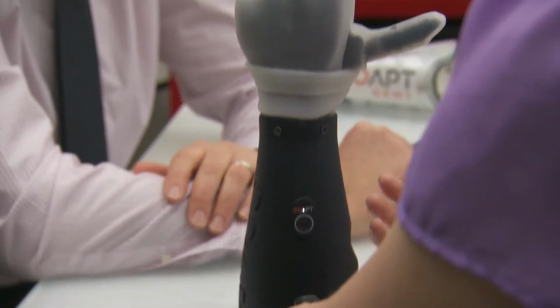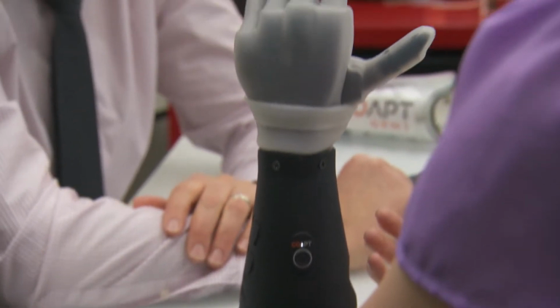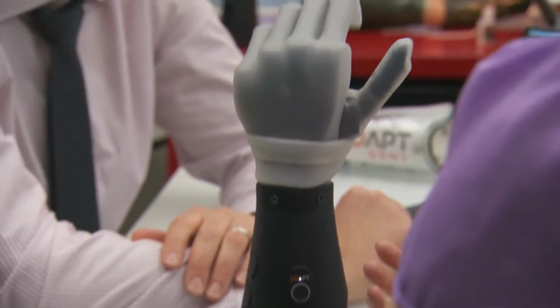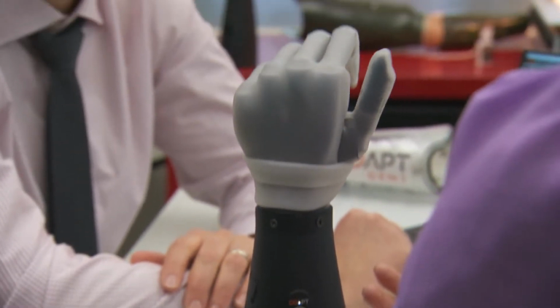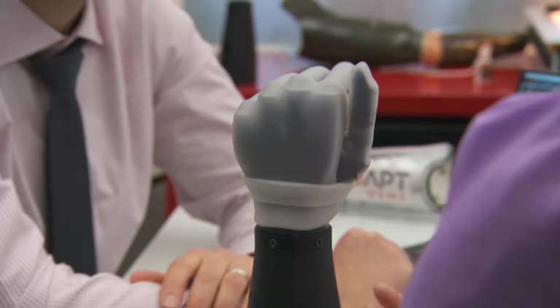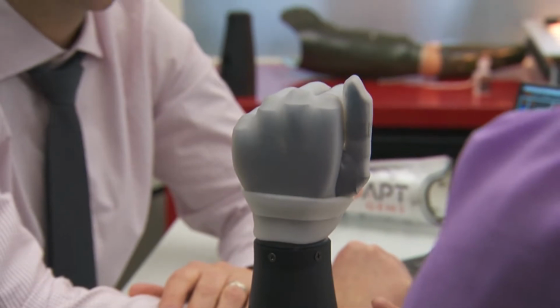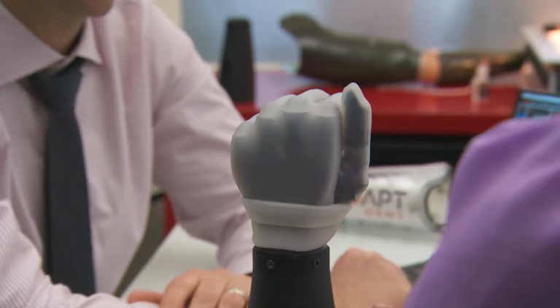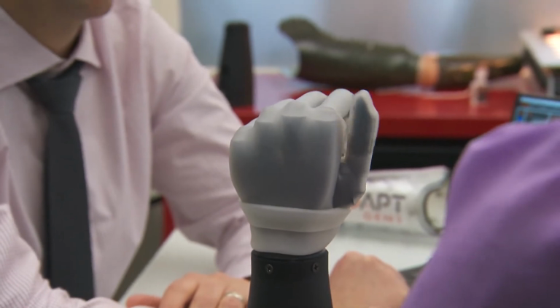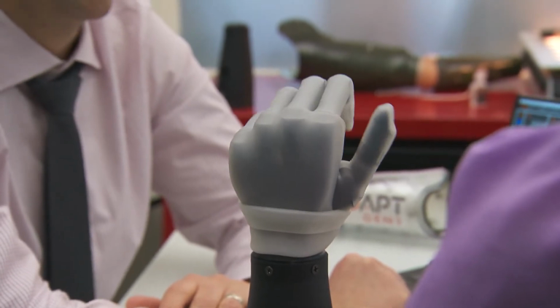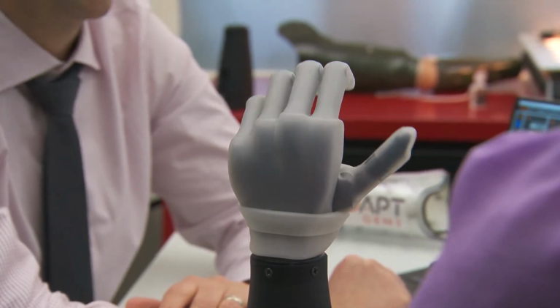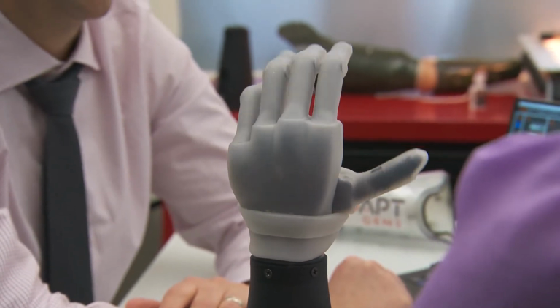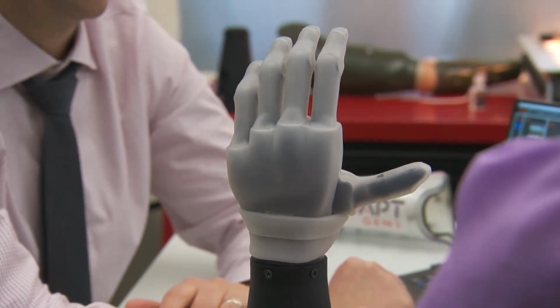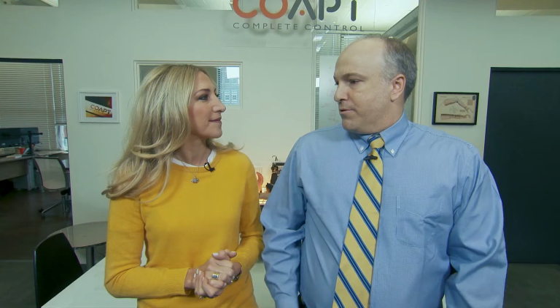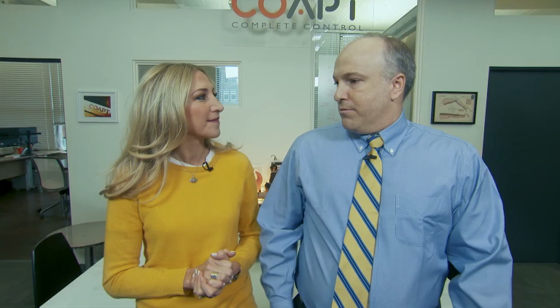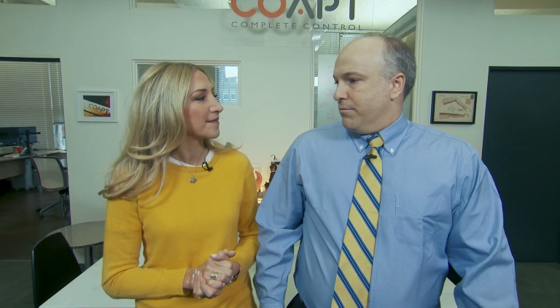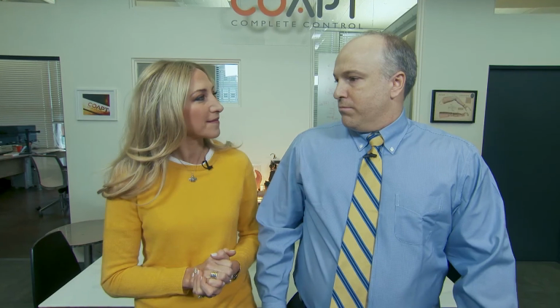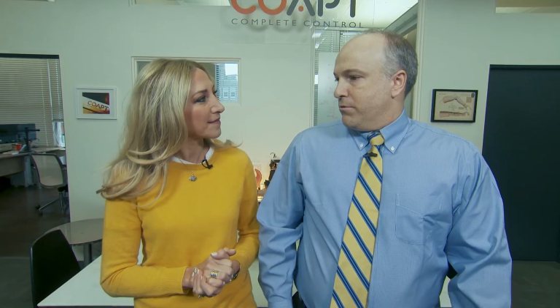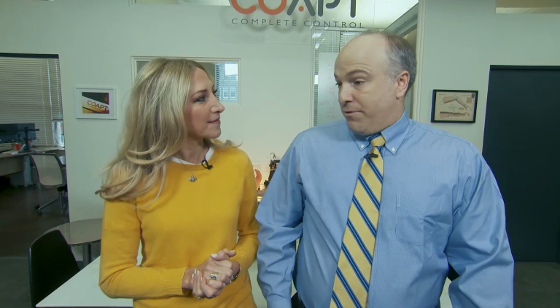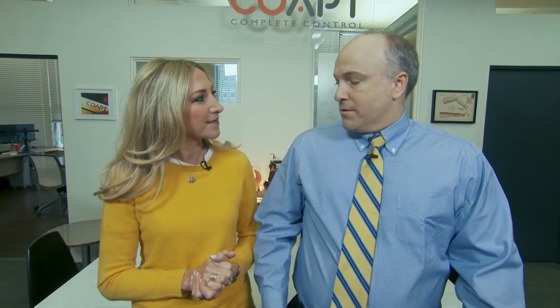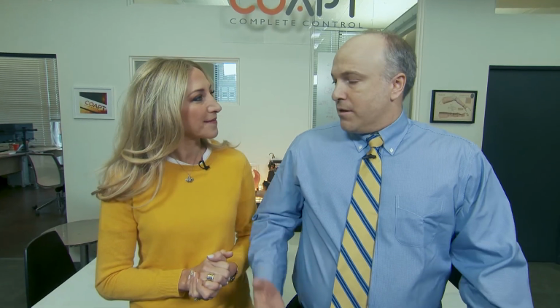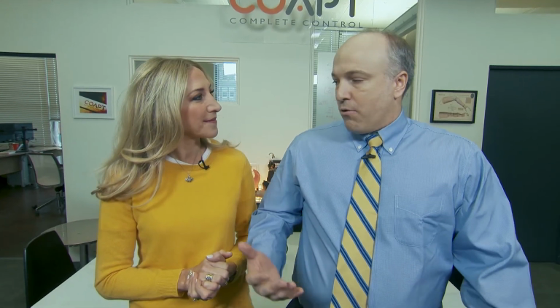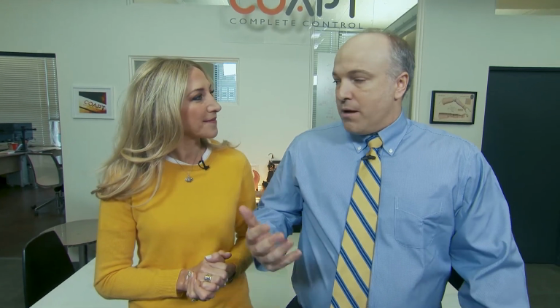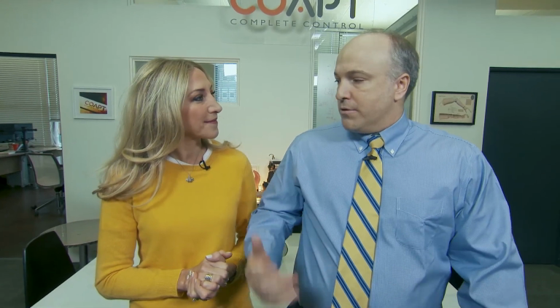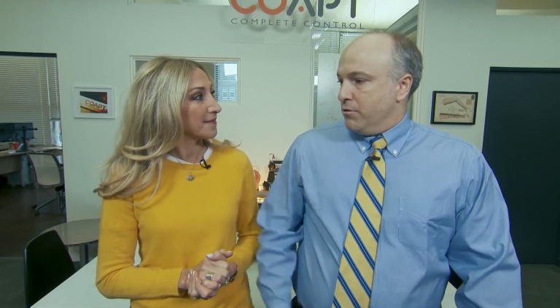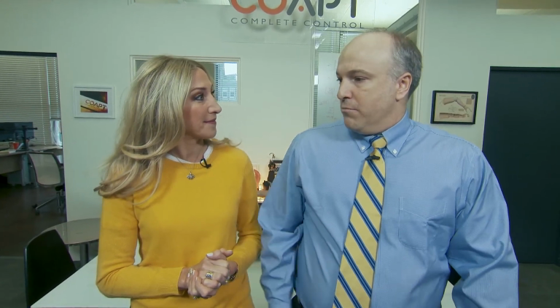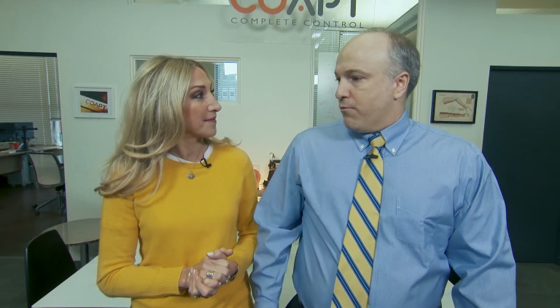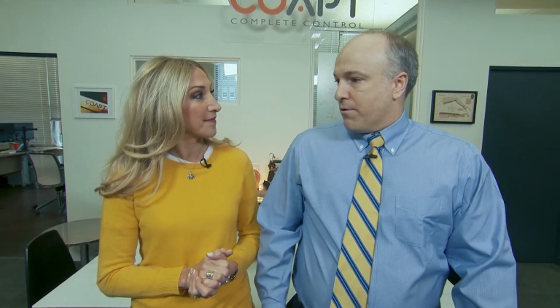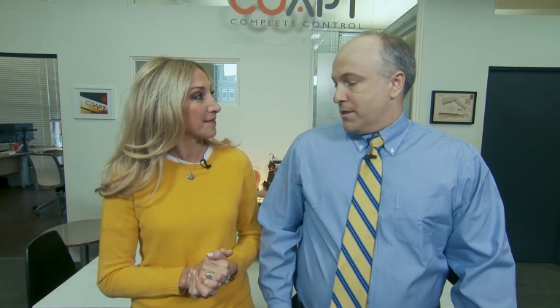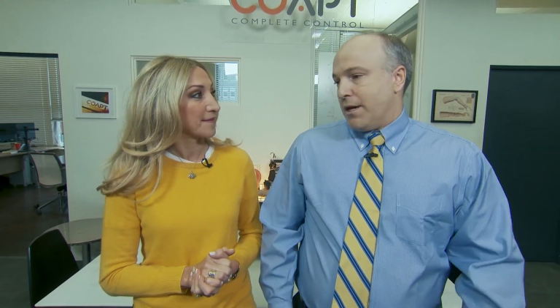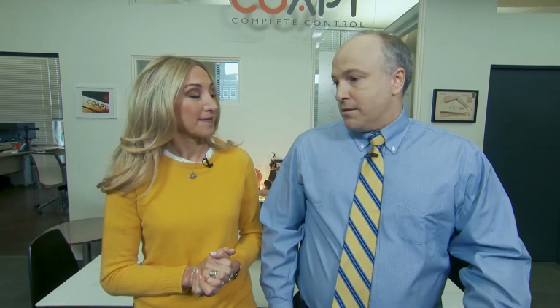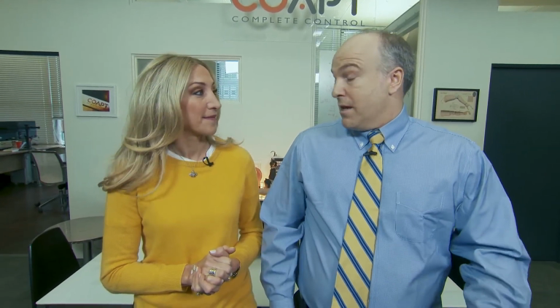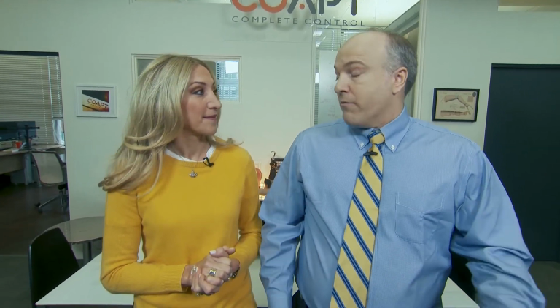You can do different hand grasps. The users are able to do things that they weren't able to do before — in some cases, ever.